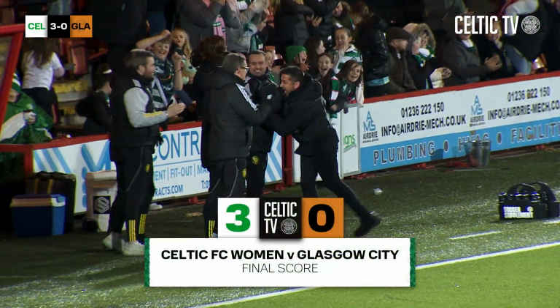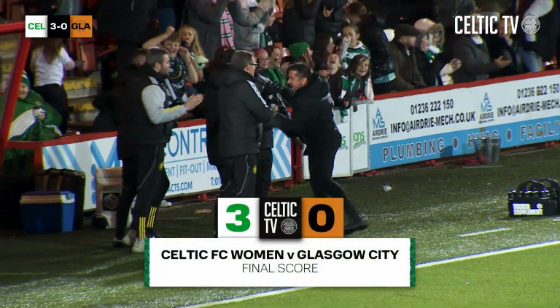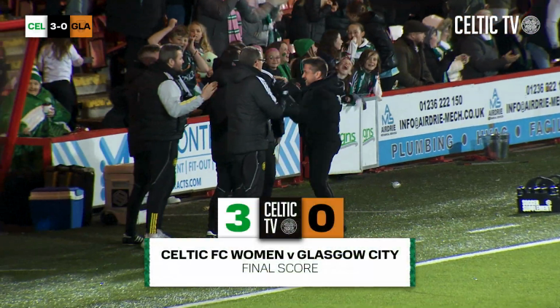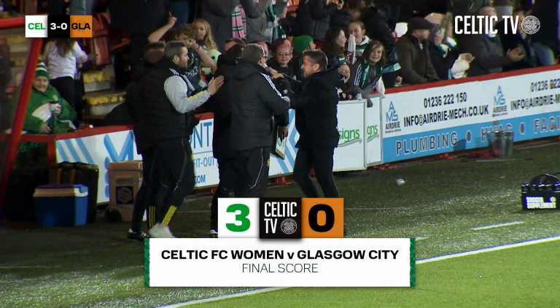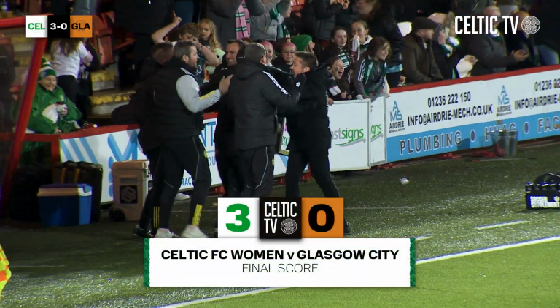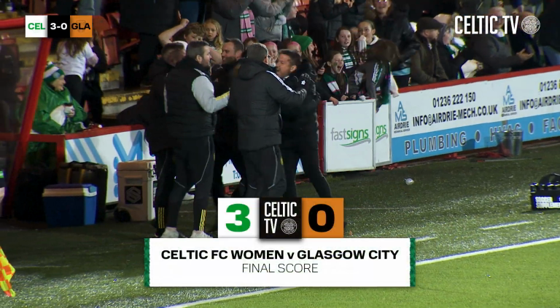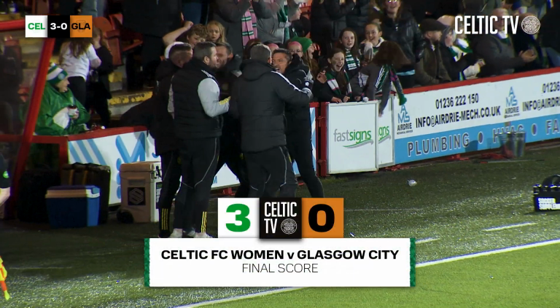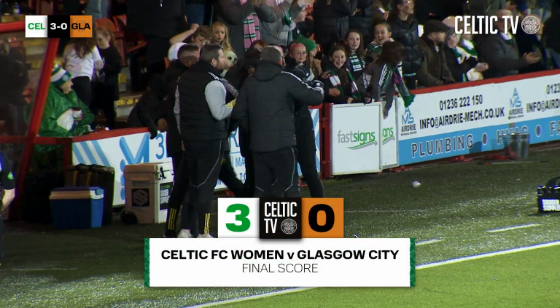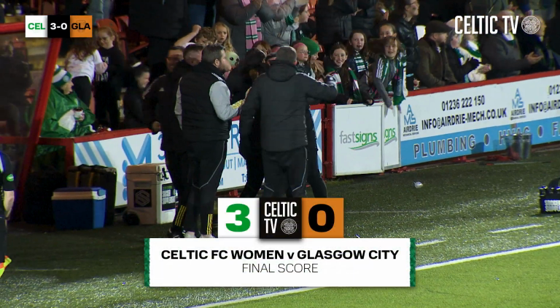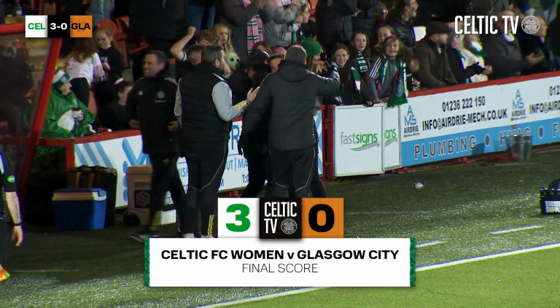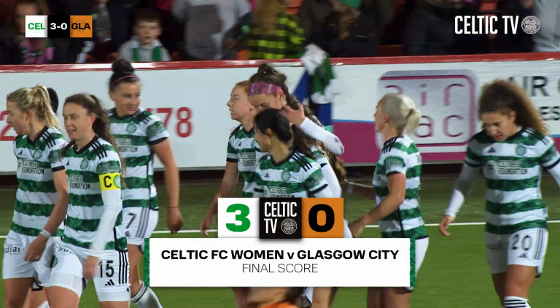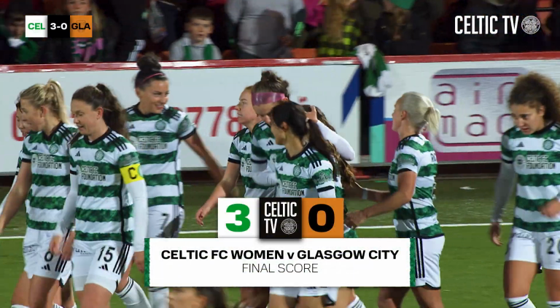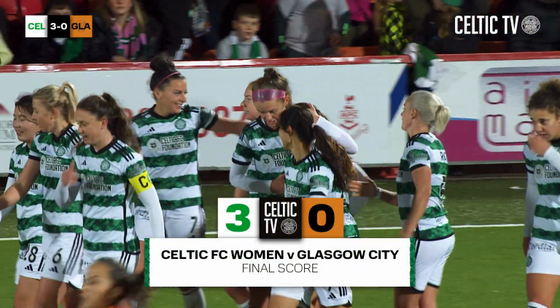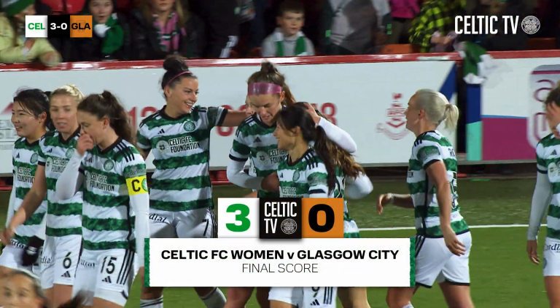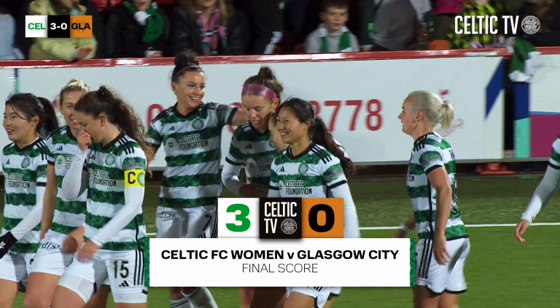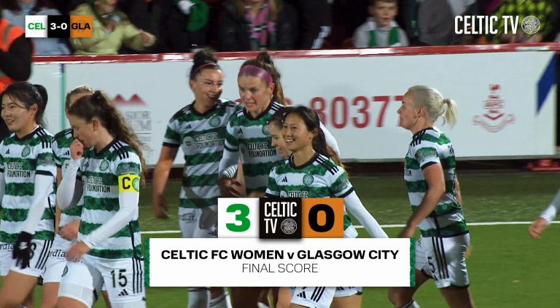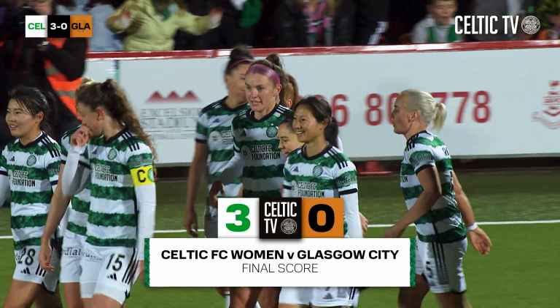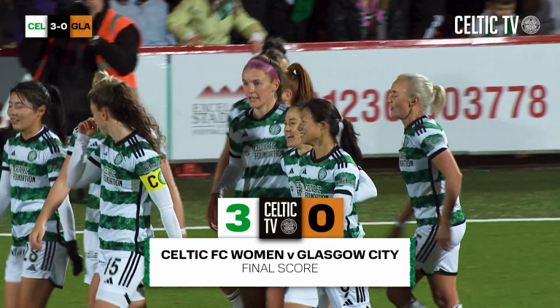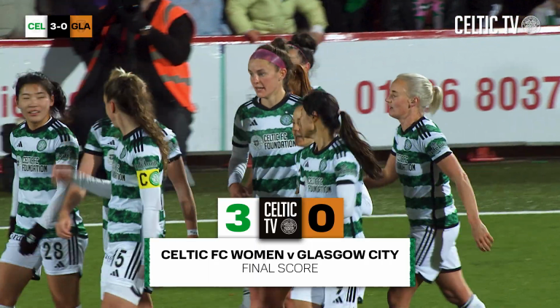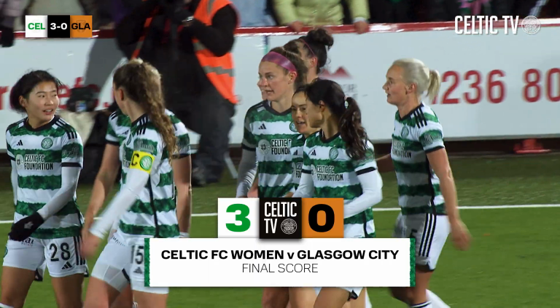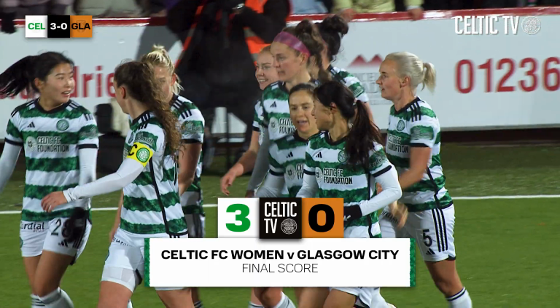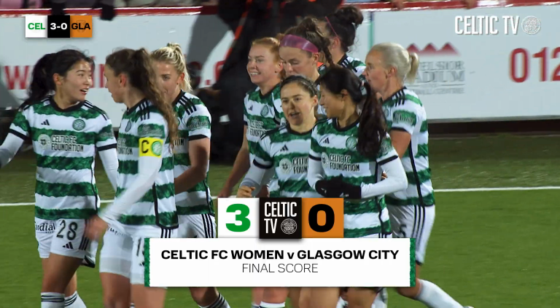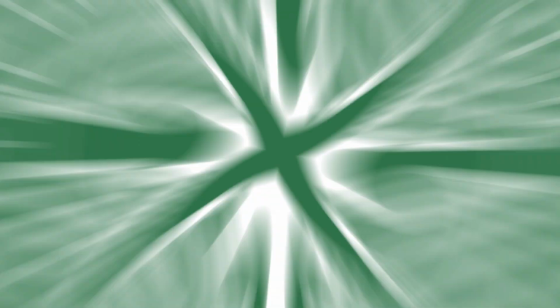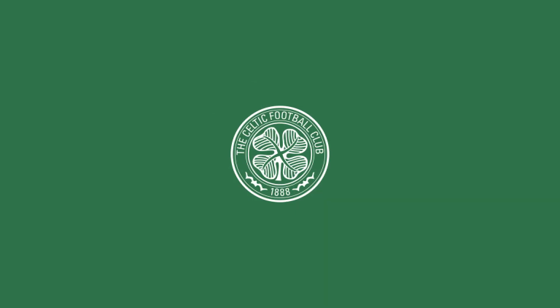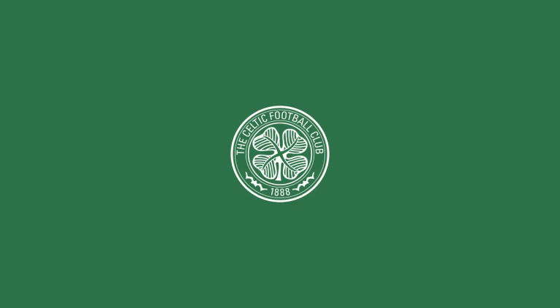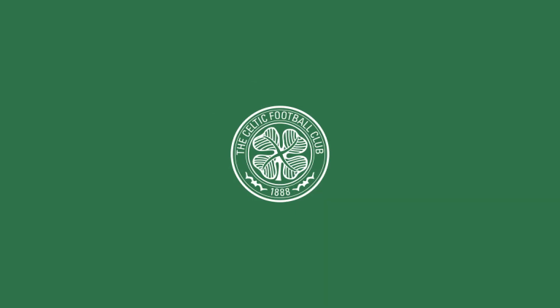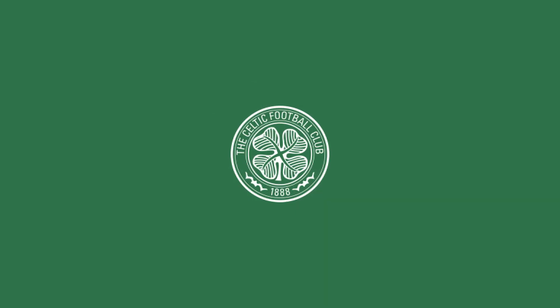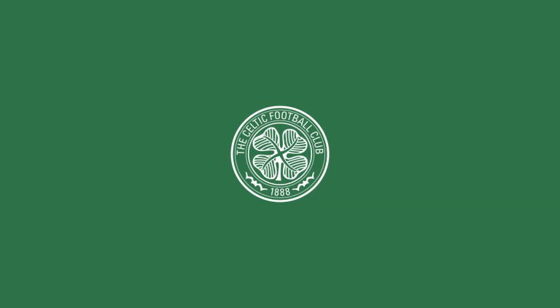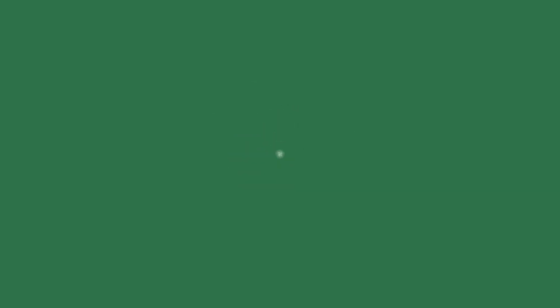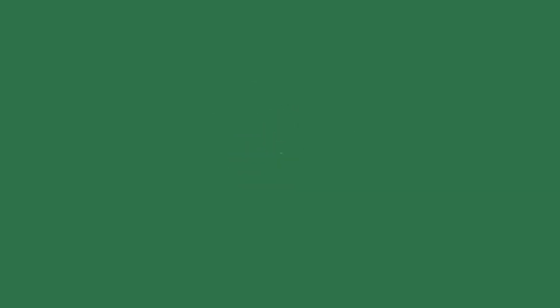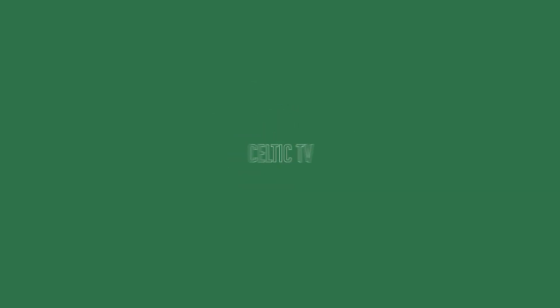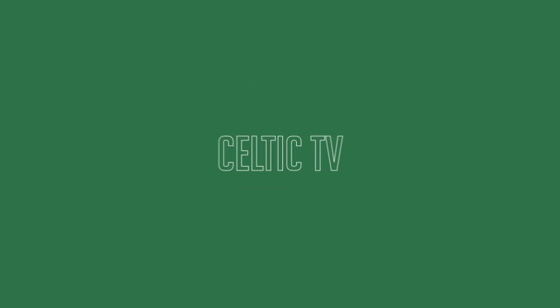Celtic are in the semi-final of the Sky Sports Cup.